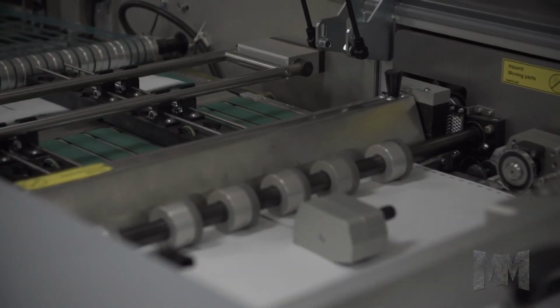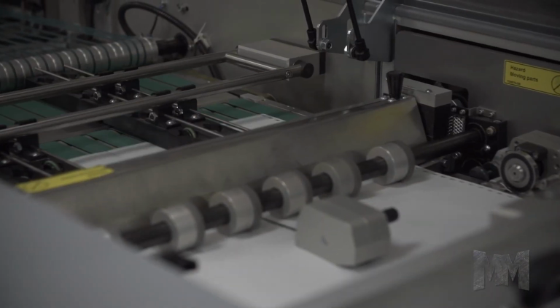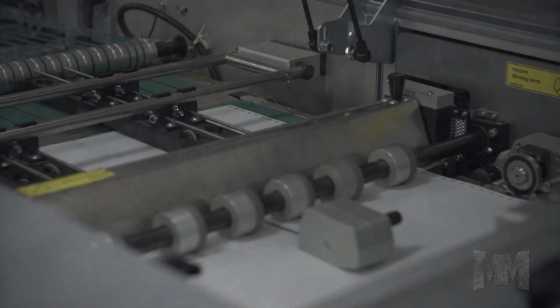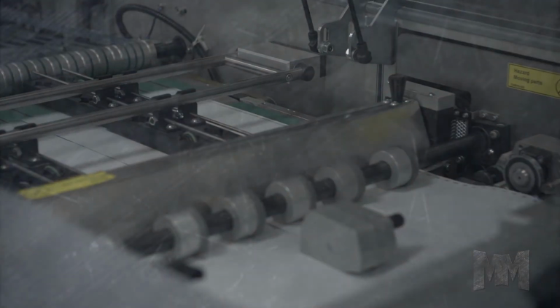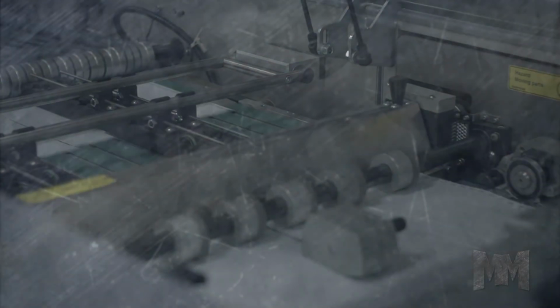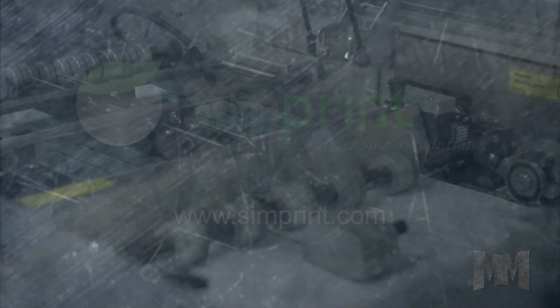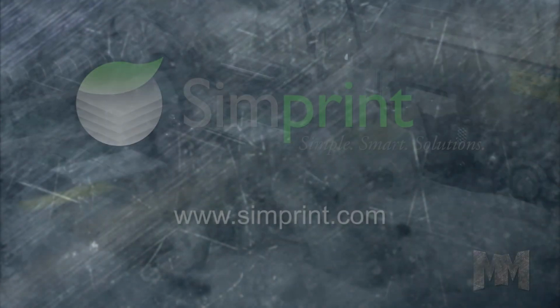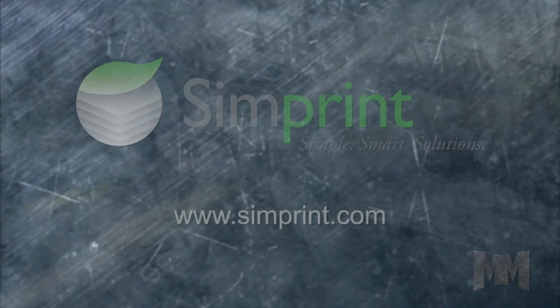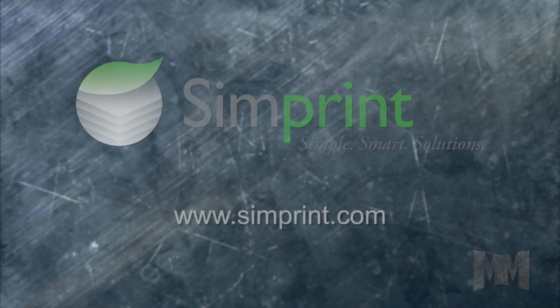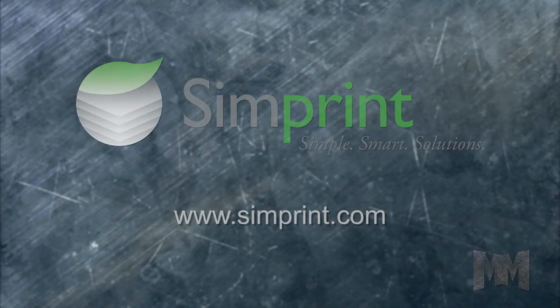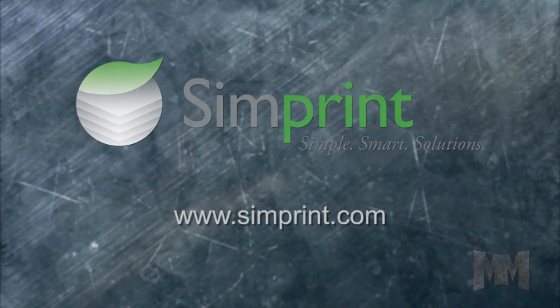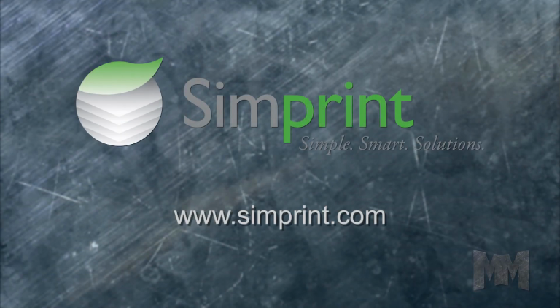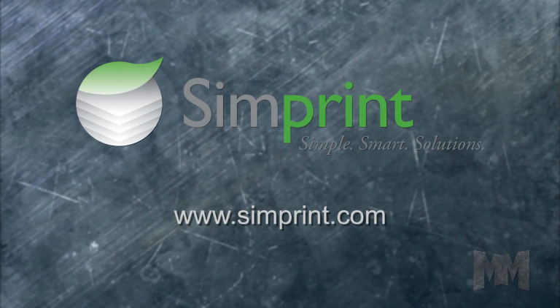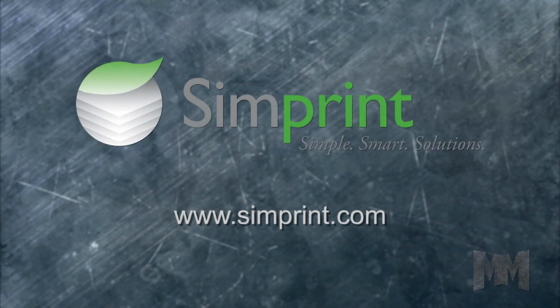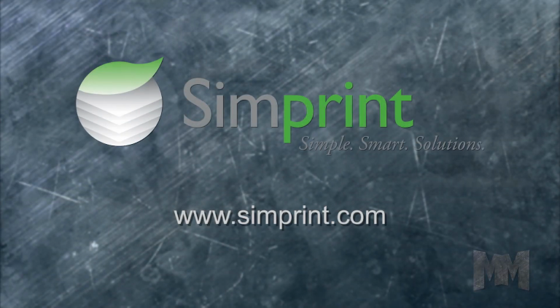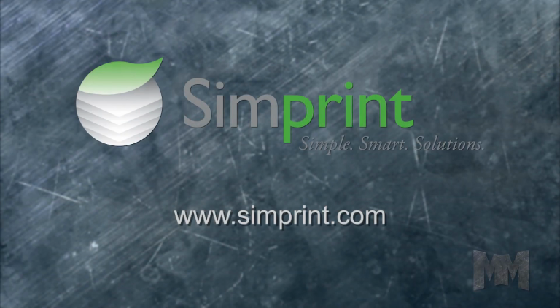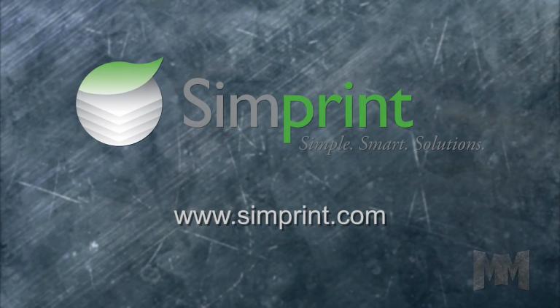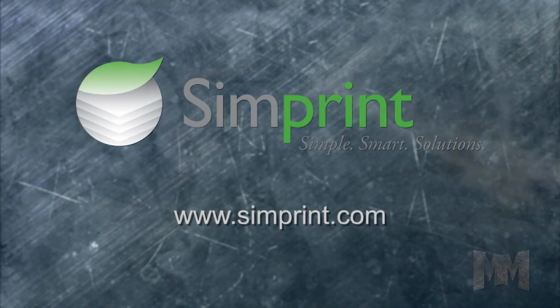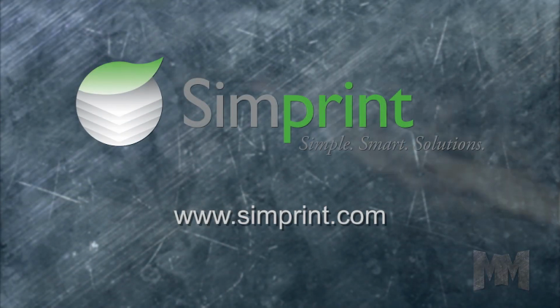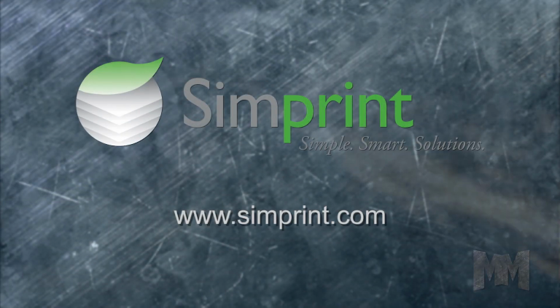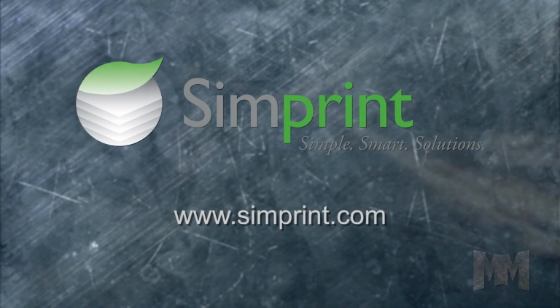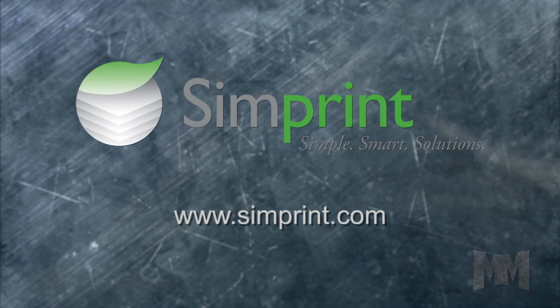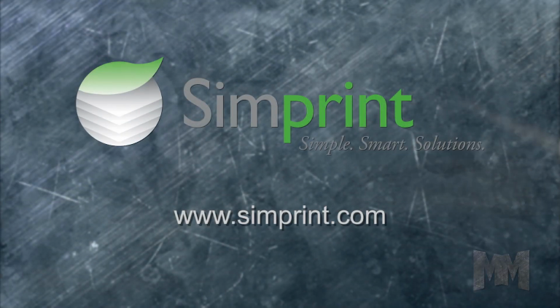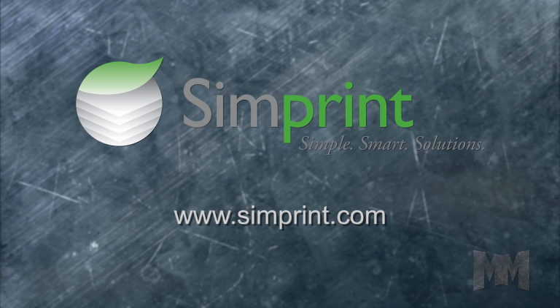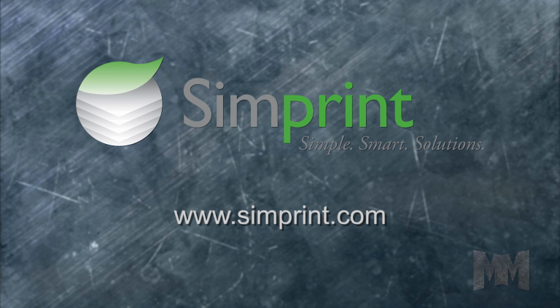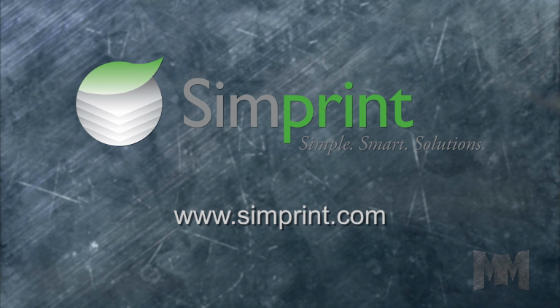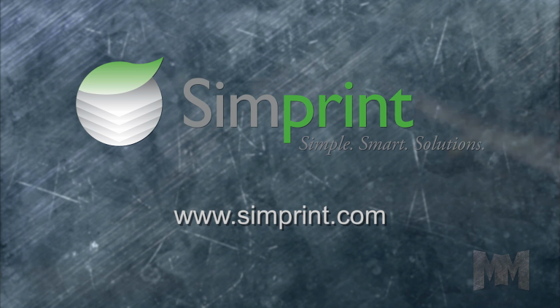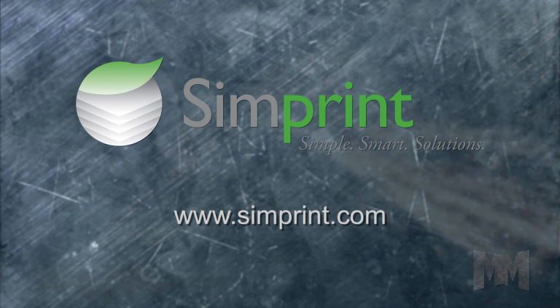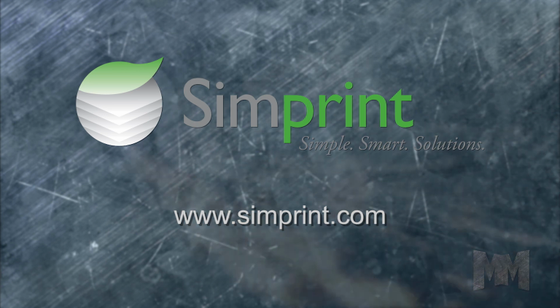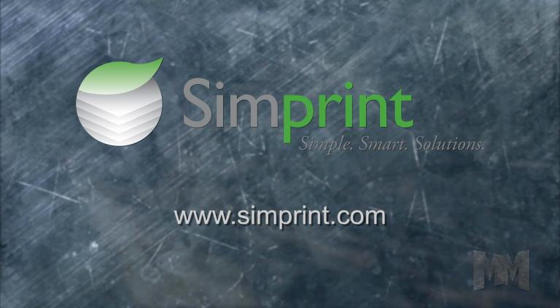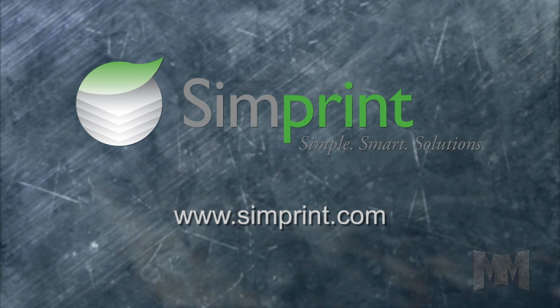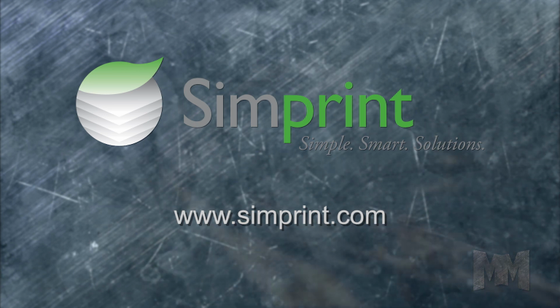Check out Simprint.com to learn more. This is John Criswell for Manufacturing Marvels.